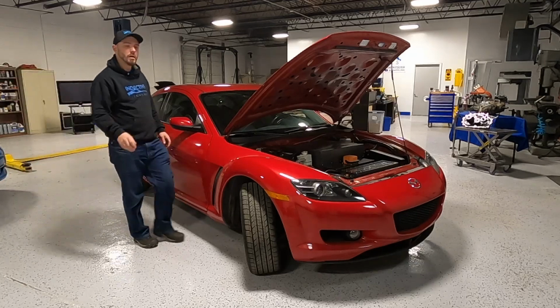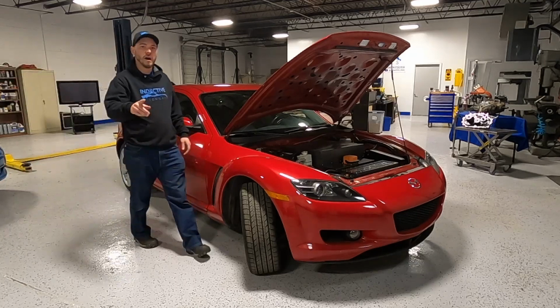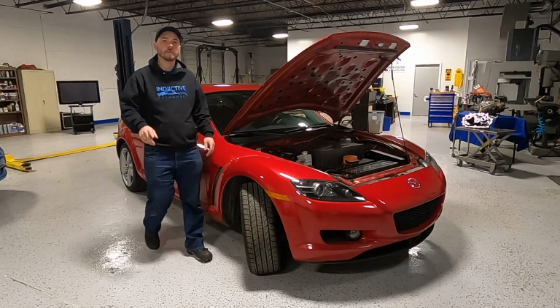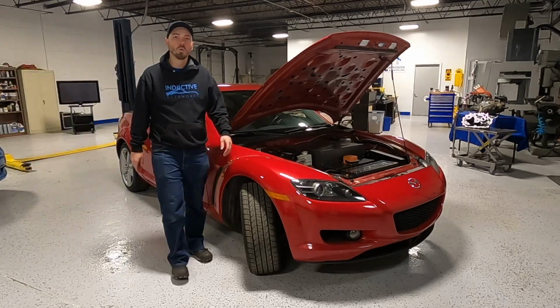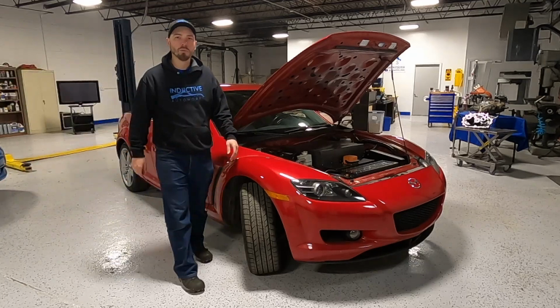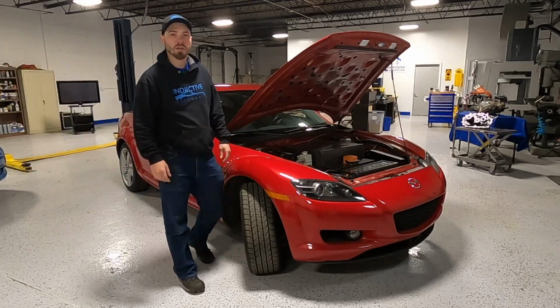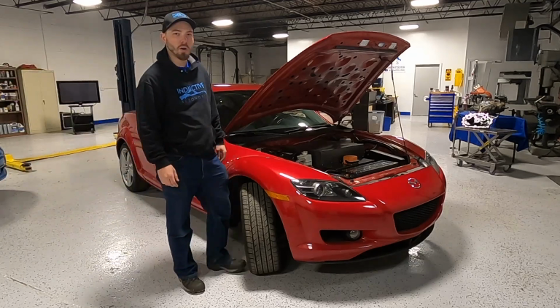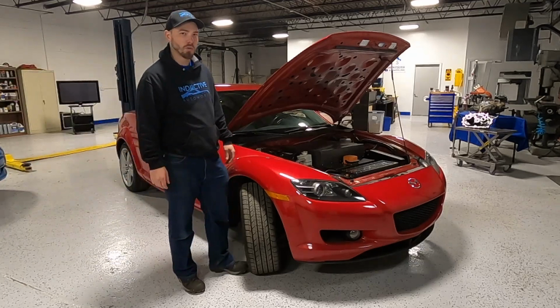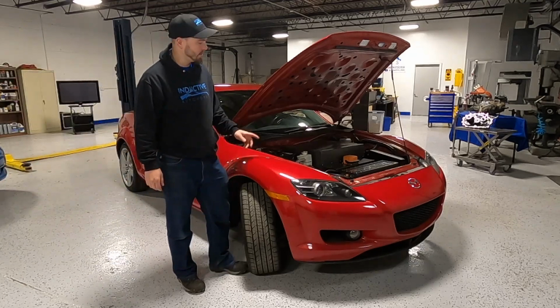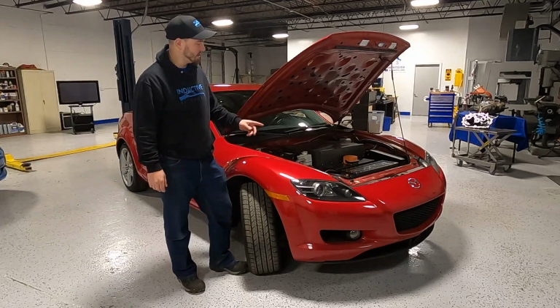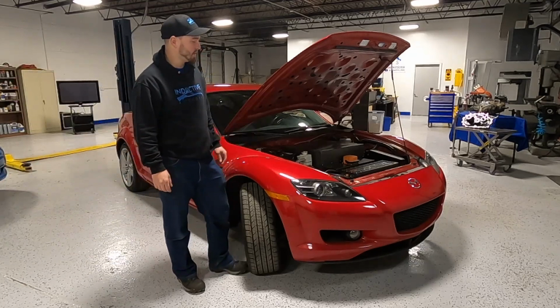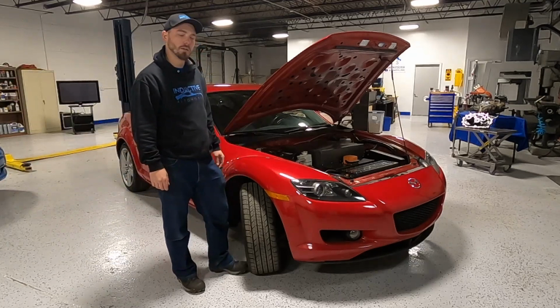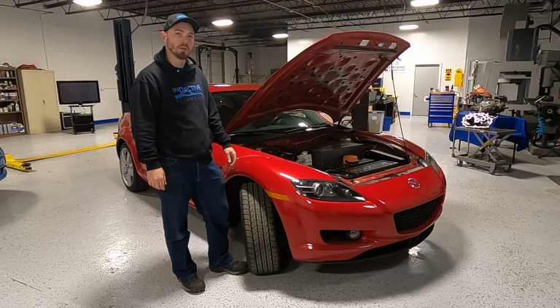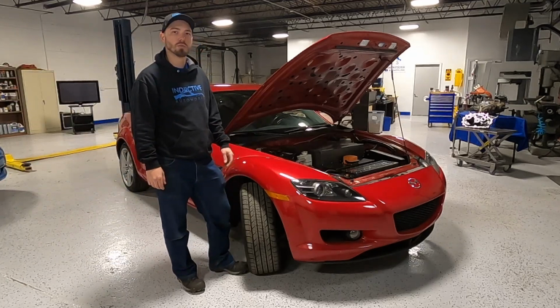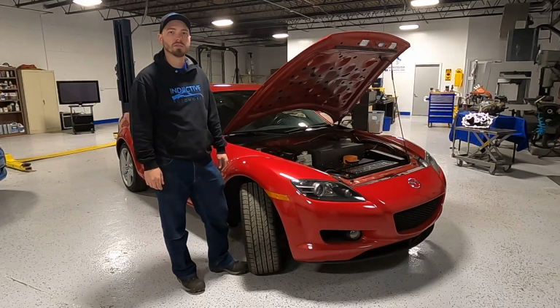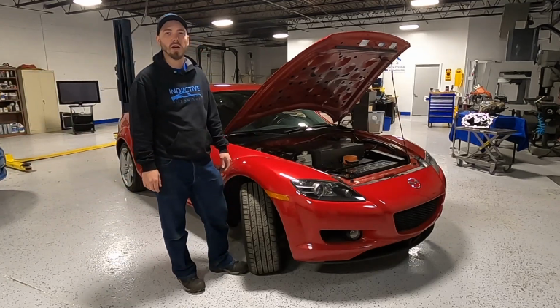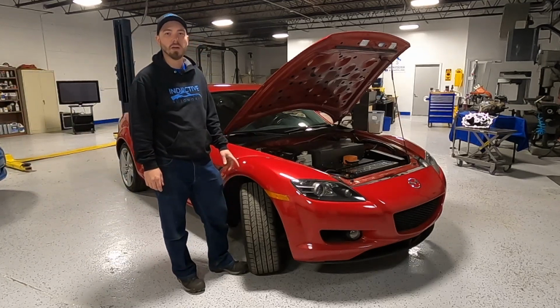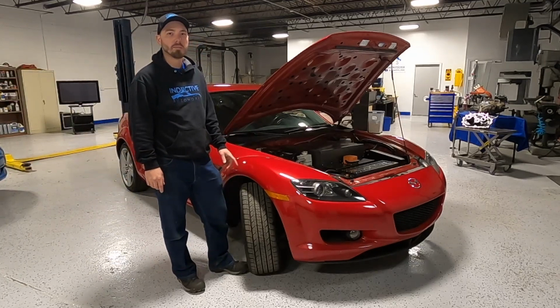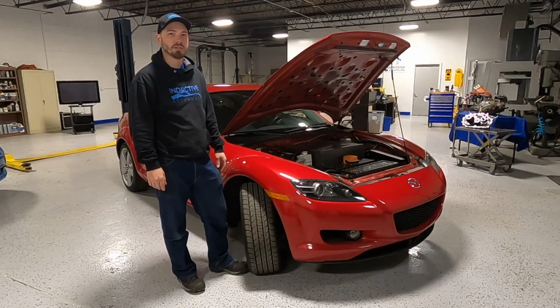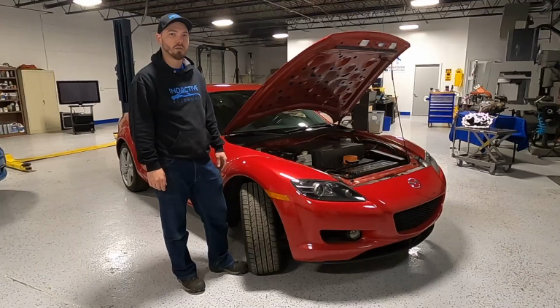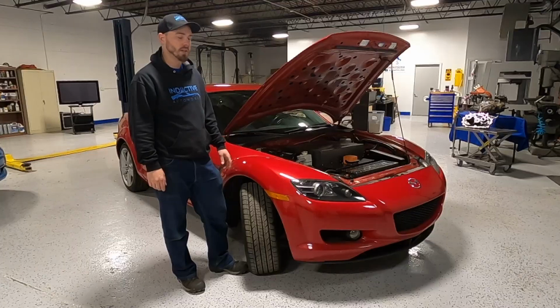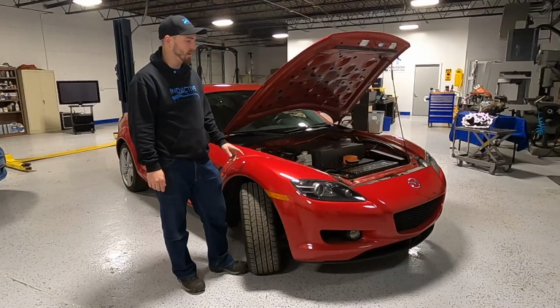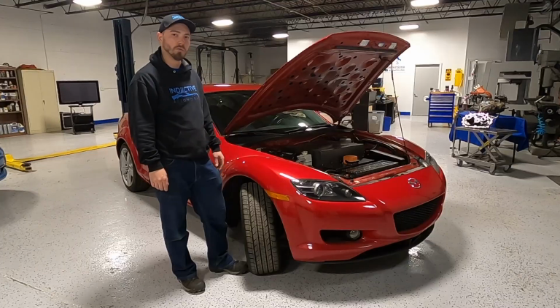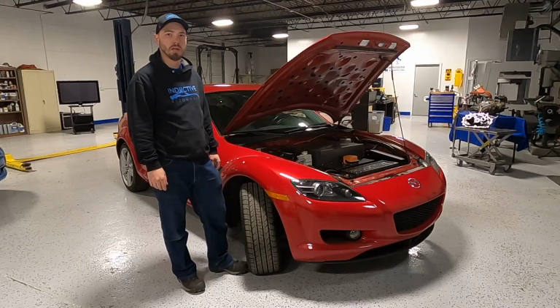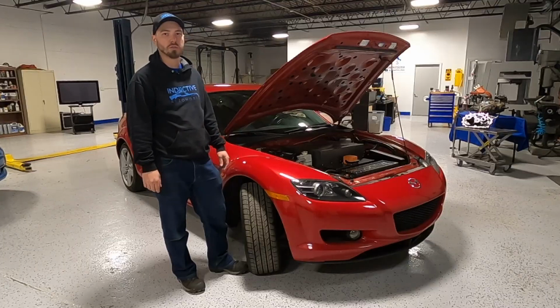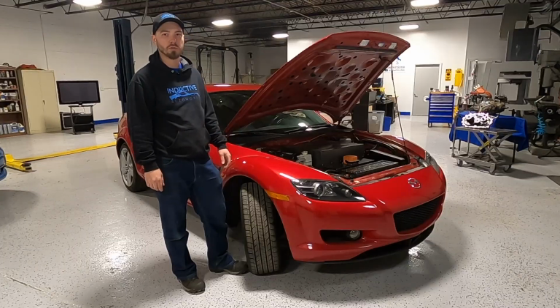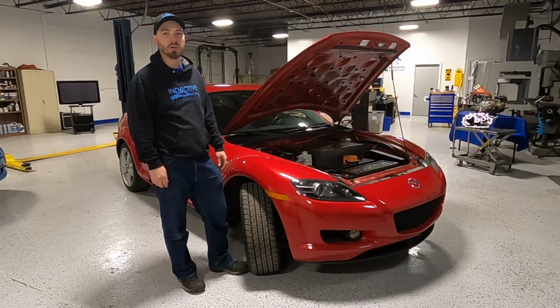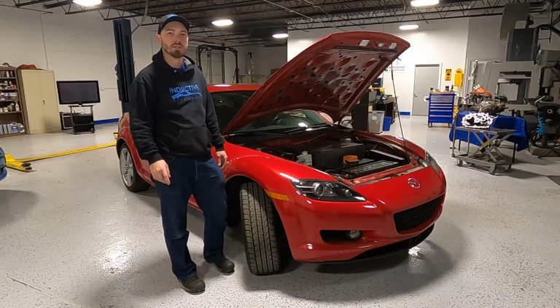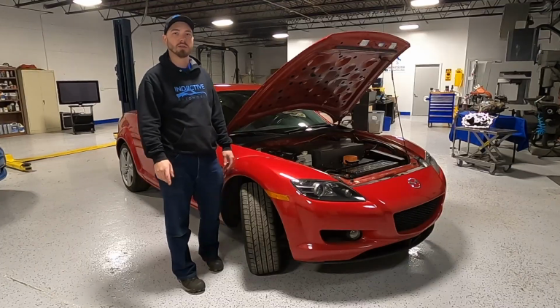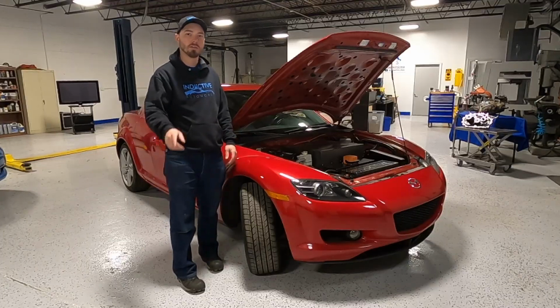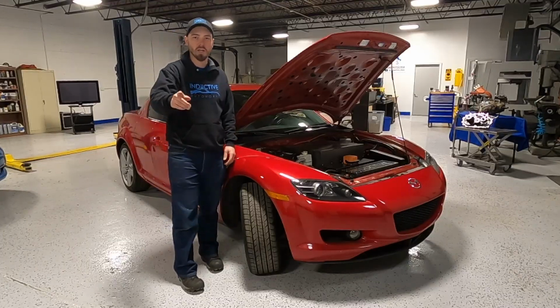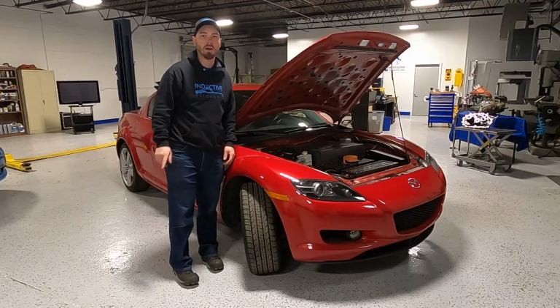Hi, welcome to Inductive Auto Works. Today we're taking a look at our 2005 Mazda RX-8 full electric conversion. Stick around, check it out.